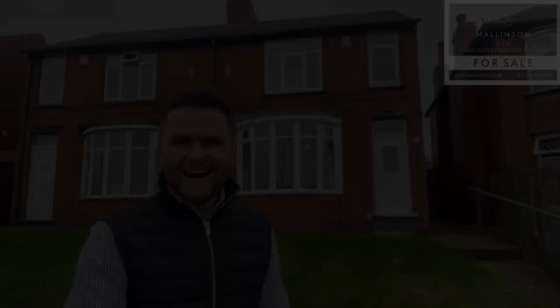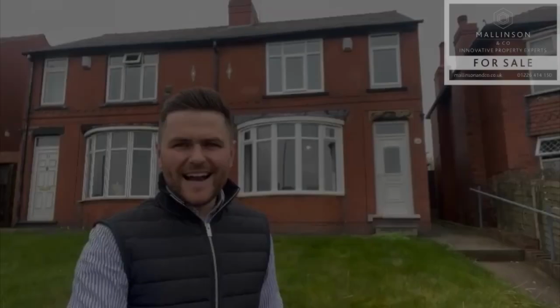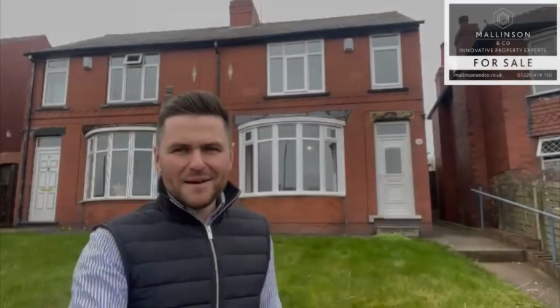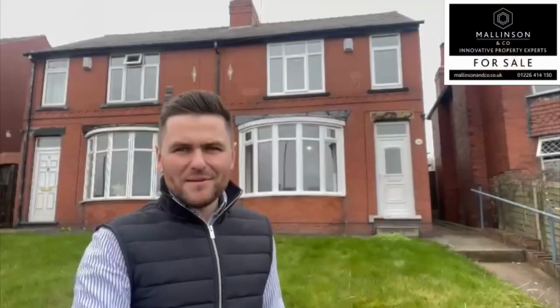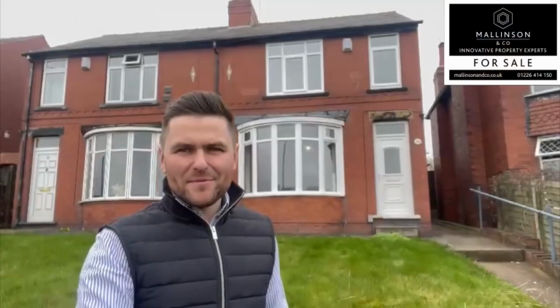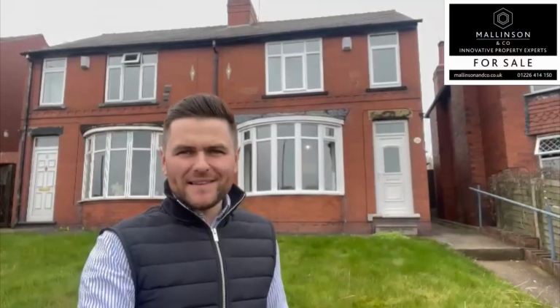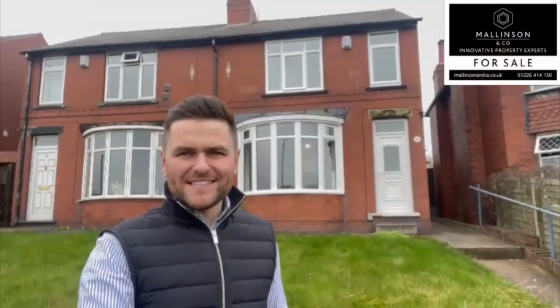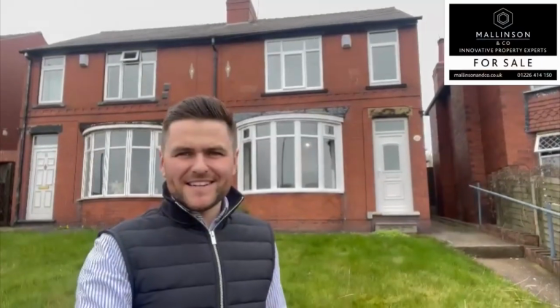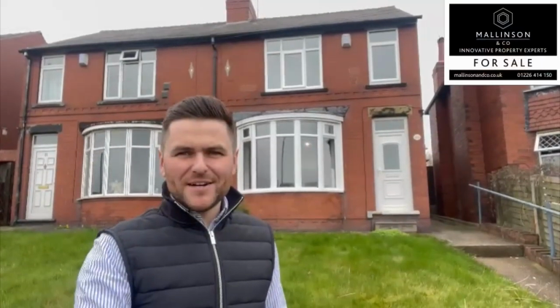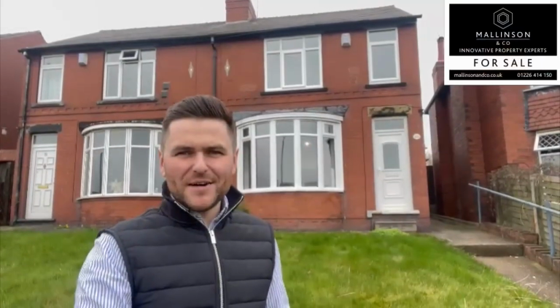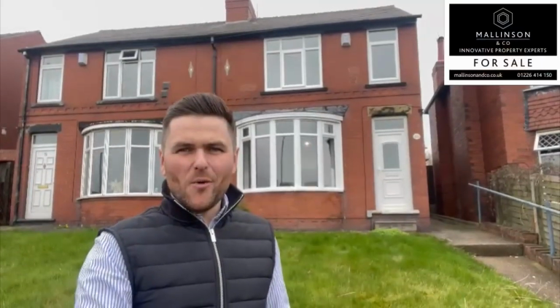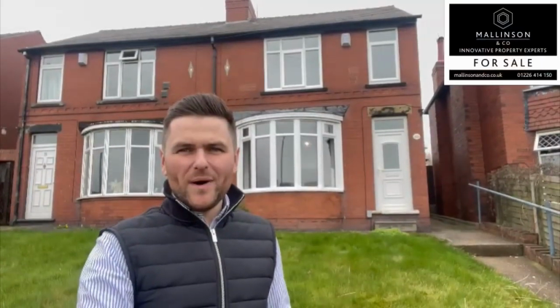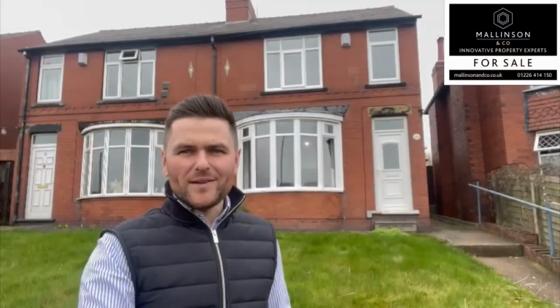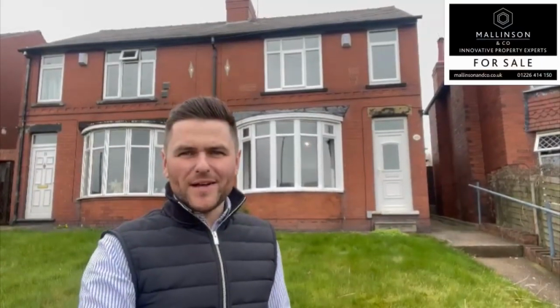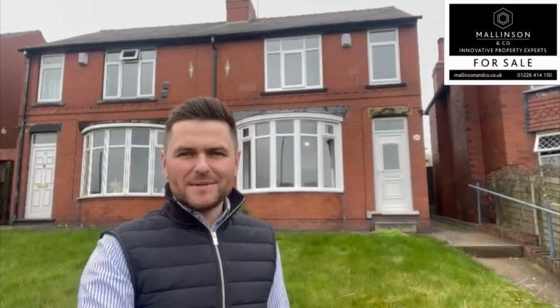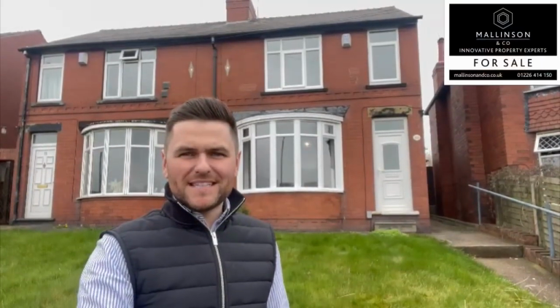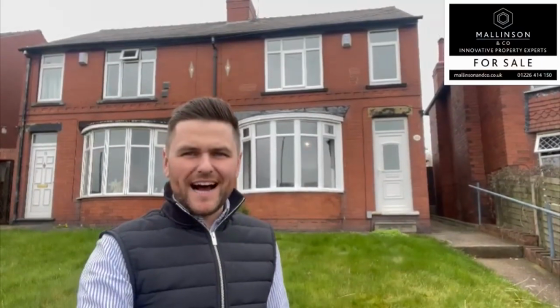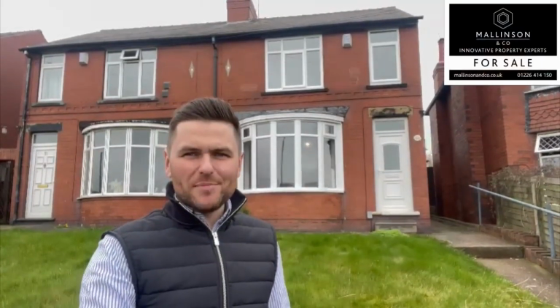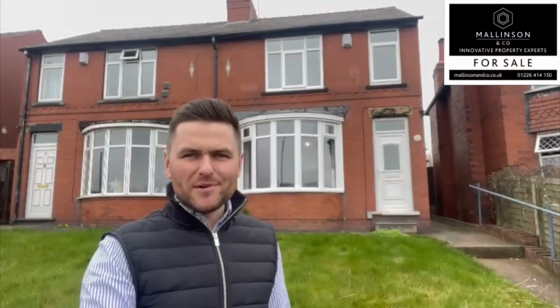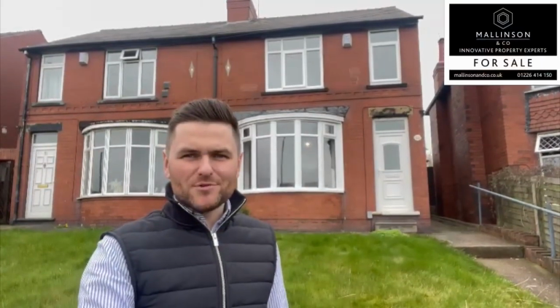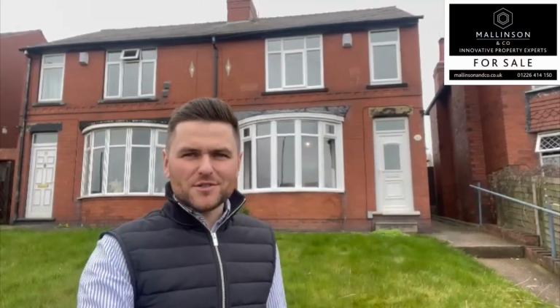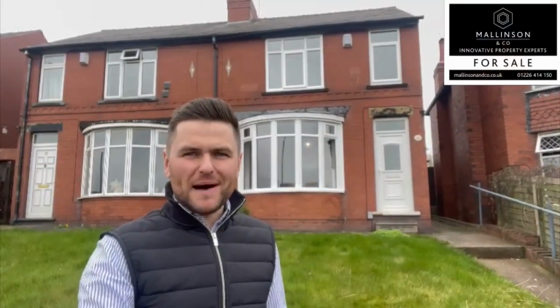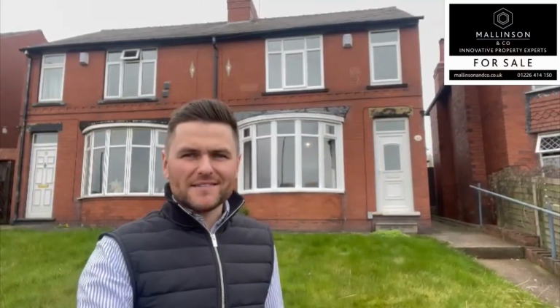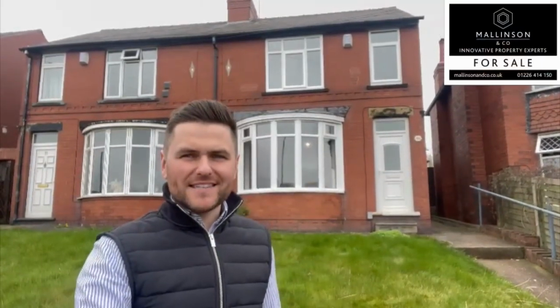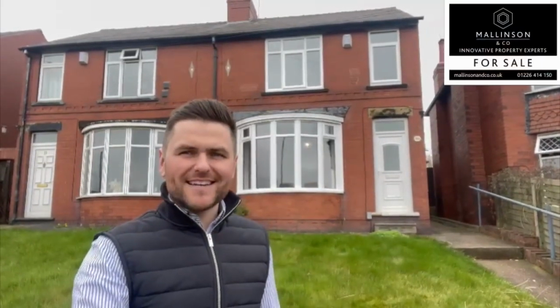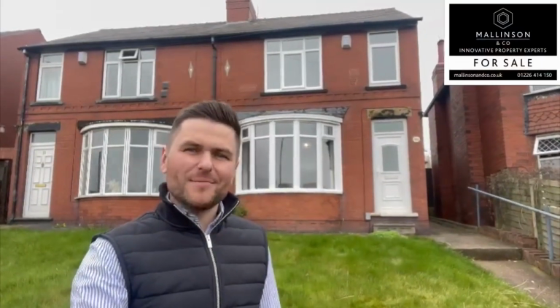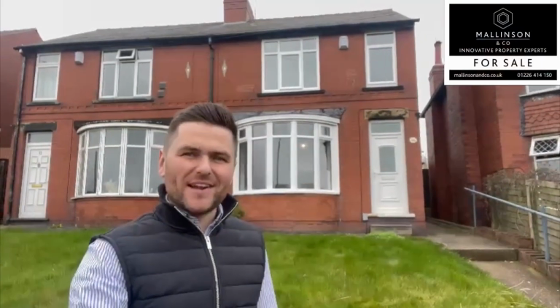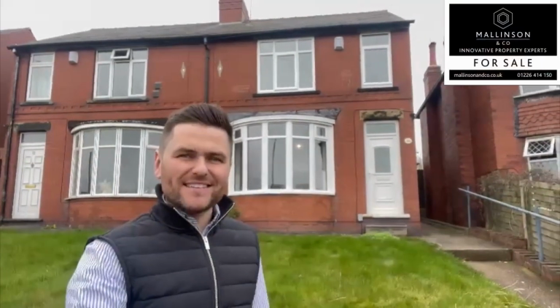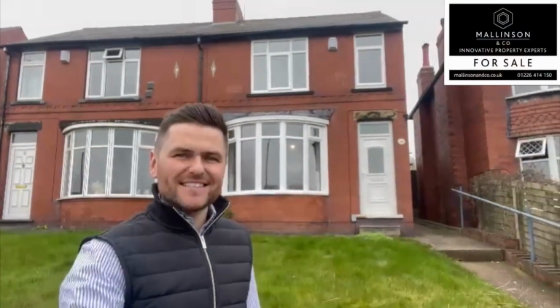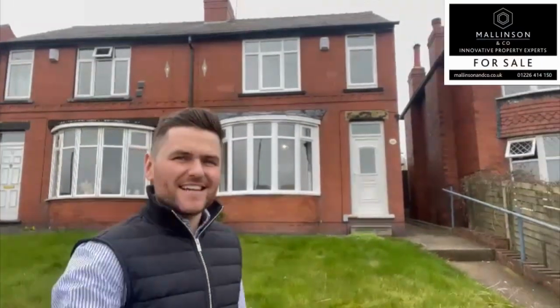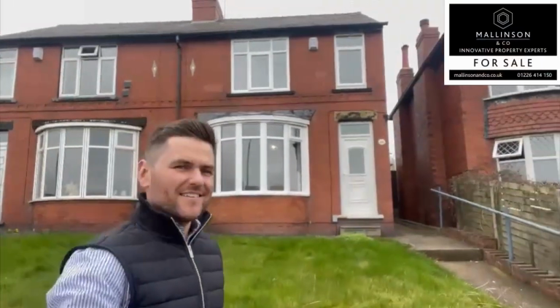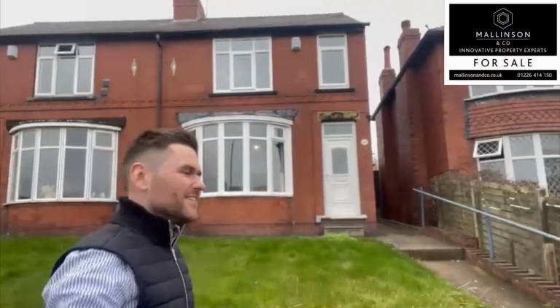Hi, I'm Ben from Mallinson & Co. Welcome to Harbour Hills Road, Barnsley. Come on in, let's take a look.